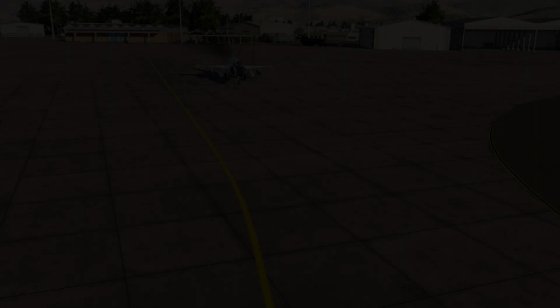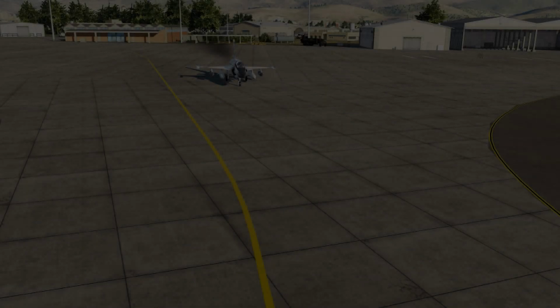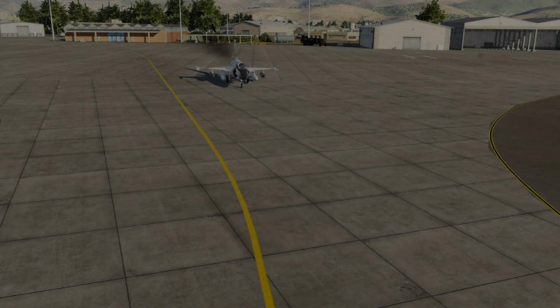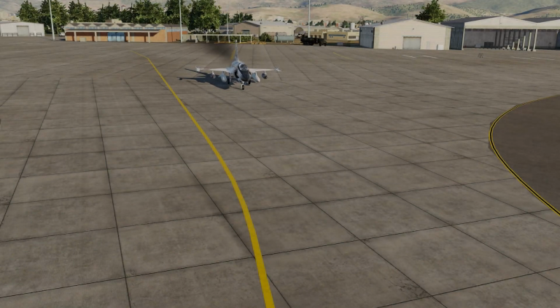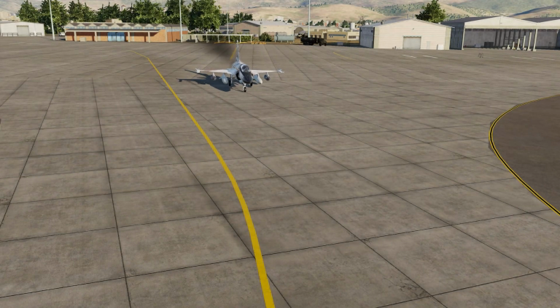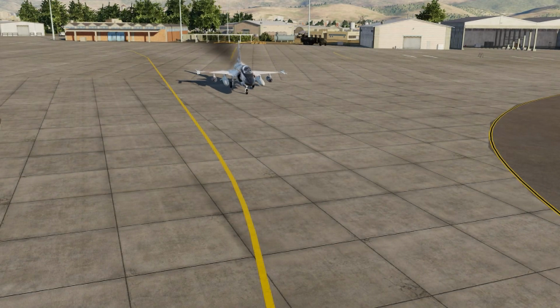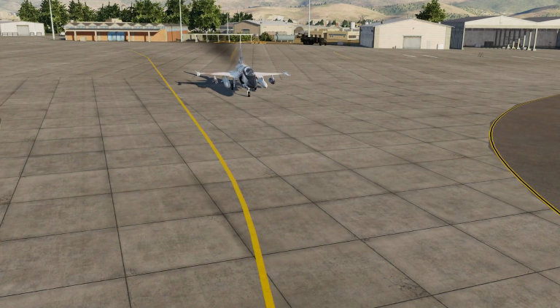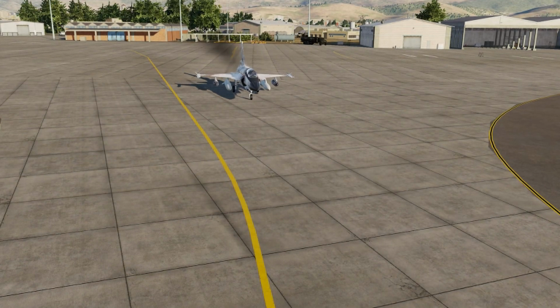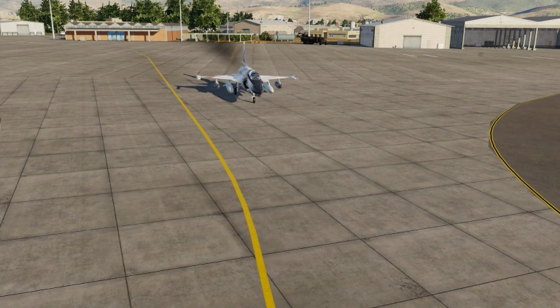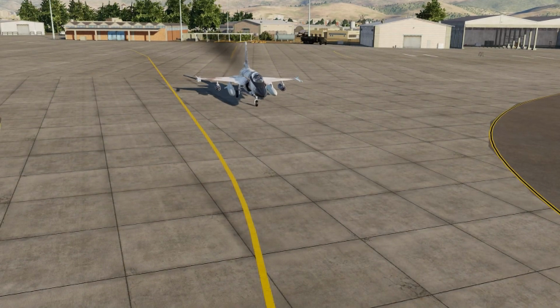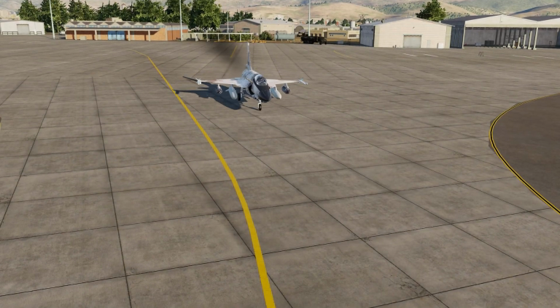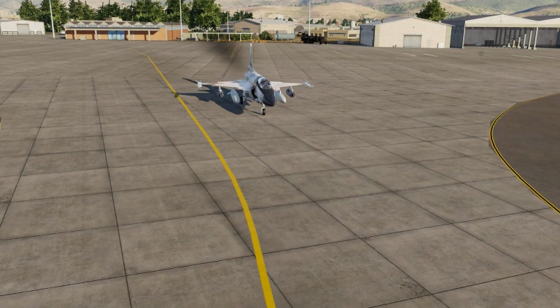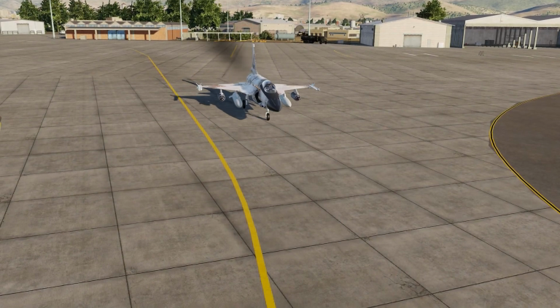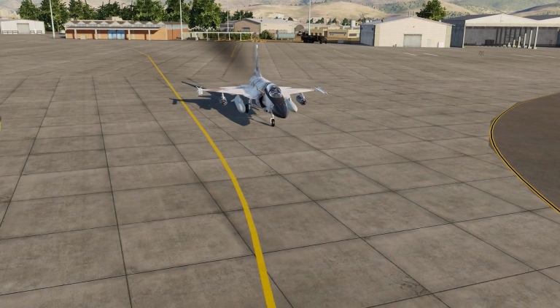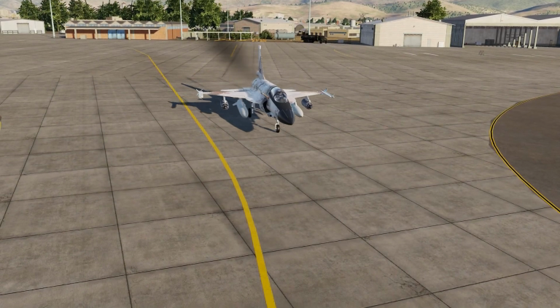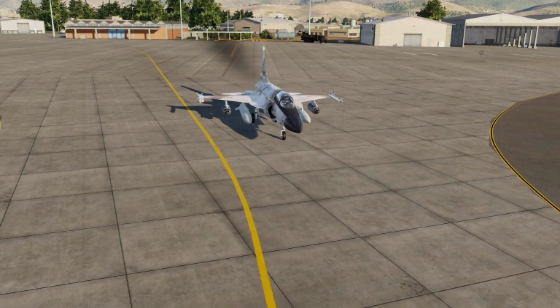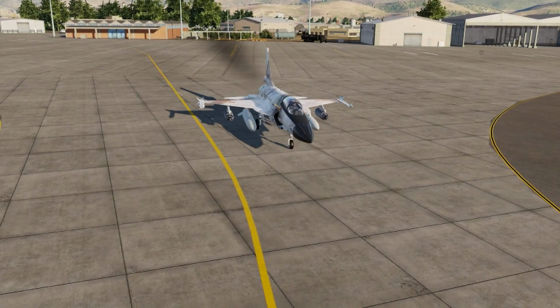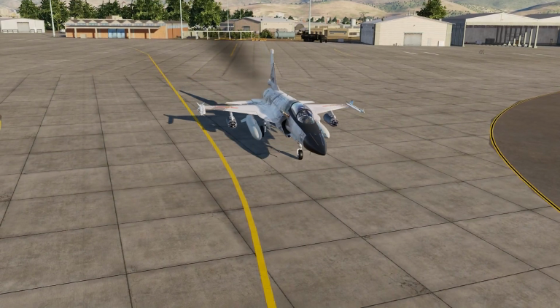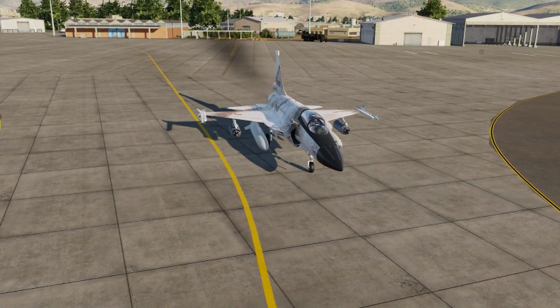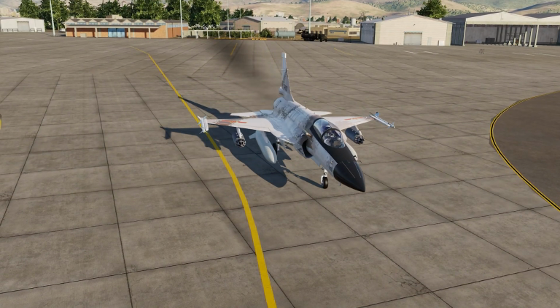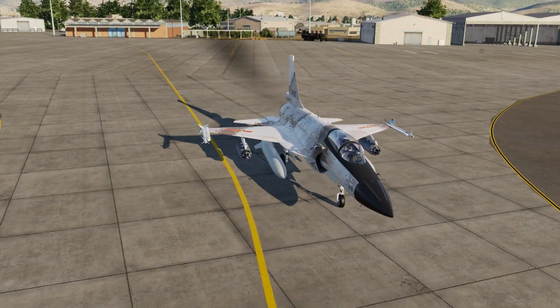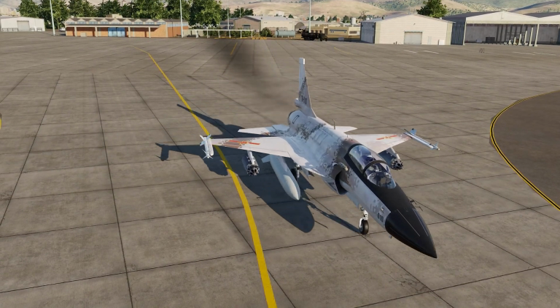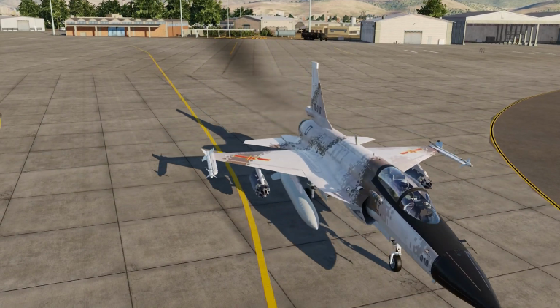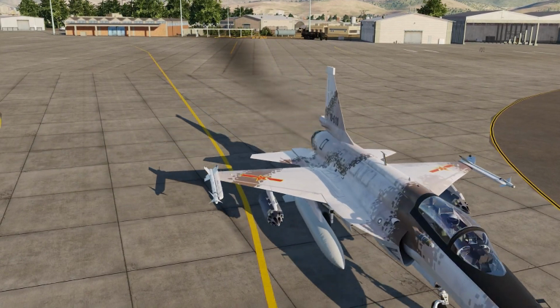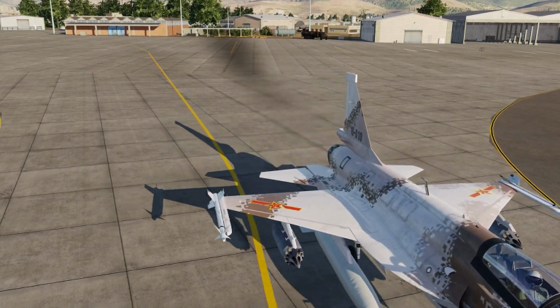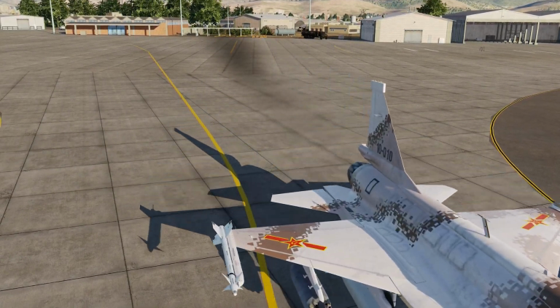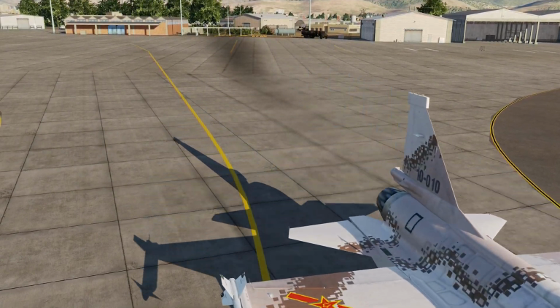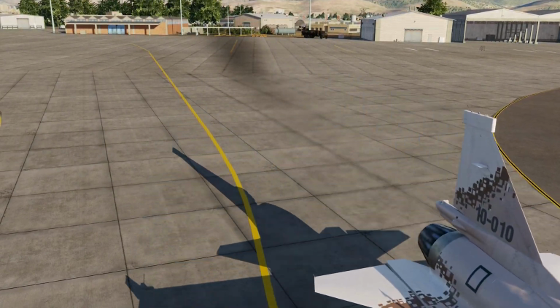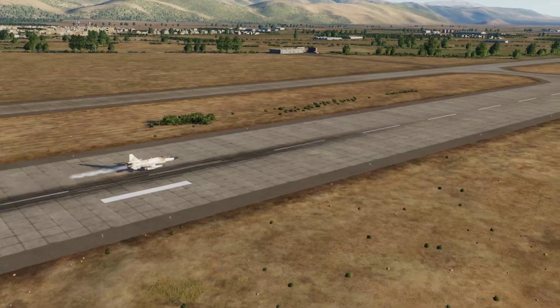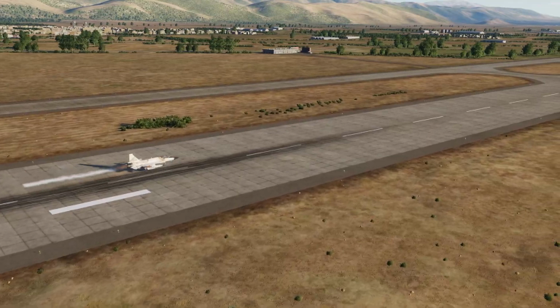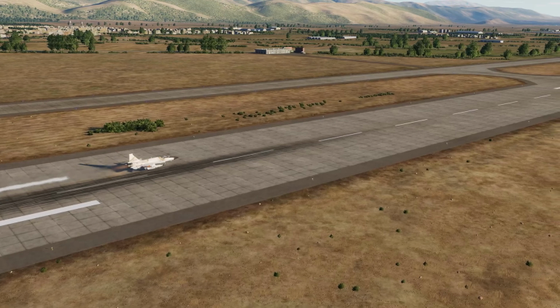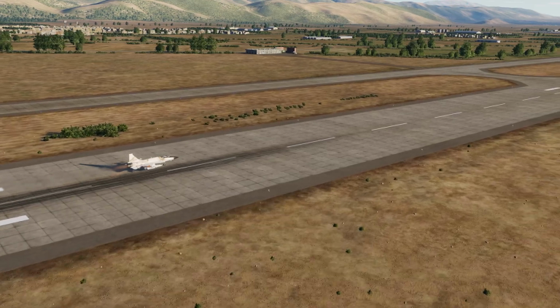Hello, I'm Tactical Pascal. Welcome to the channel. I hope this finds you all safe and well.